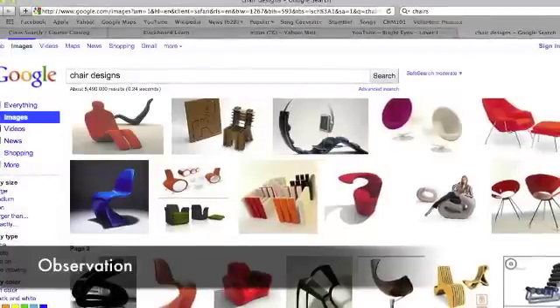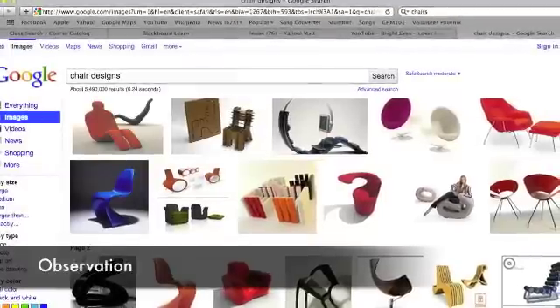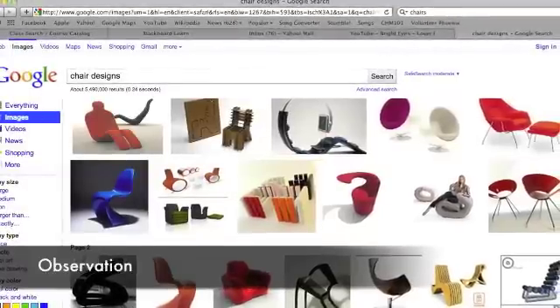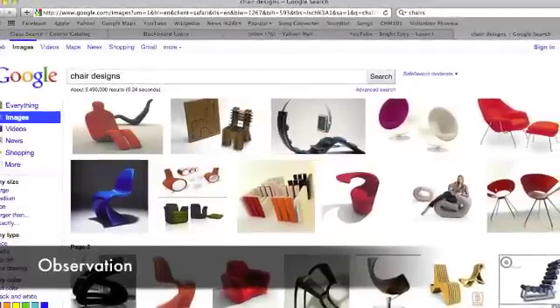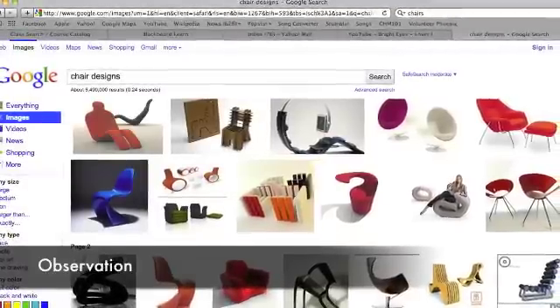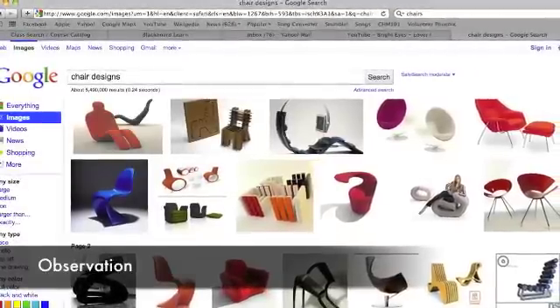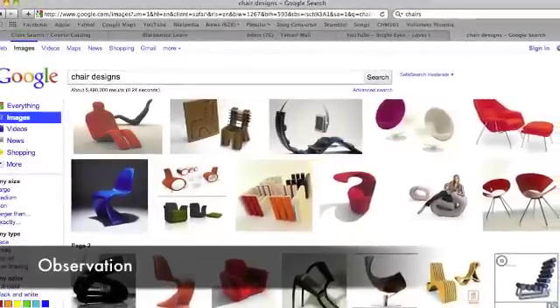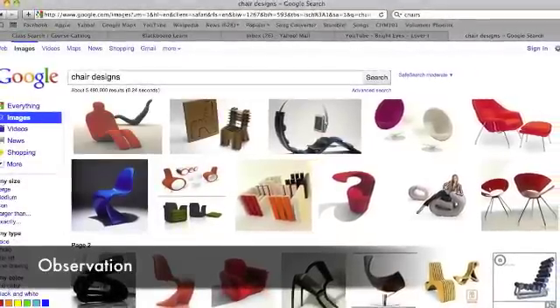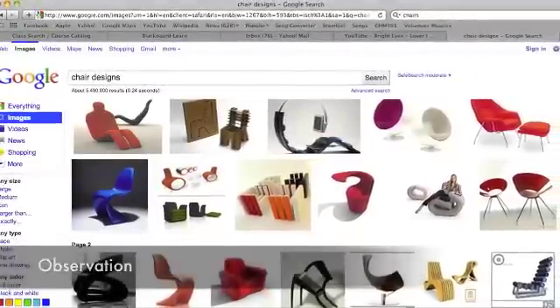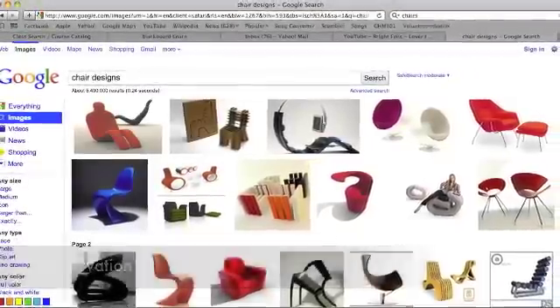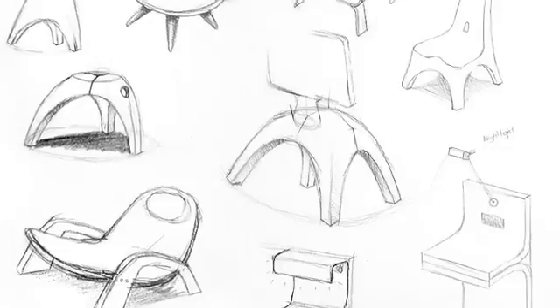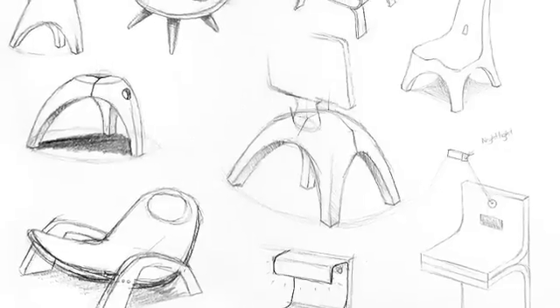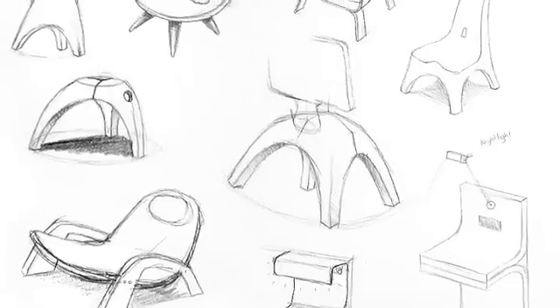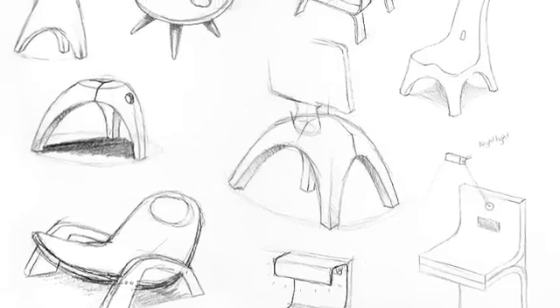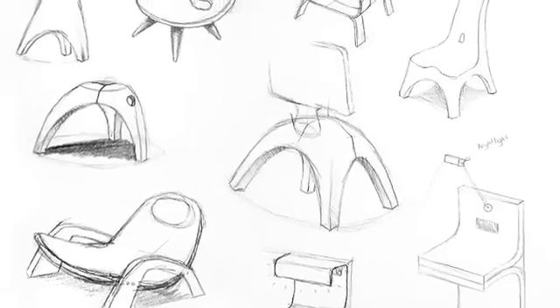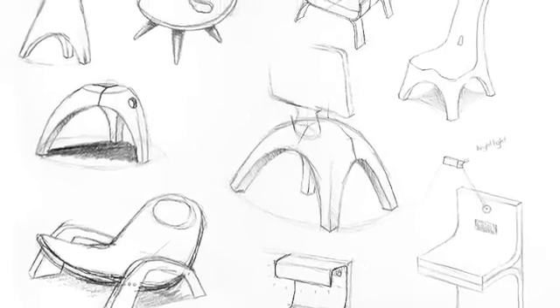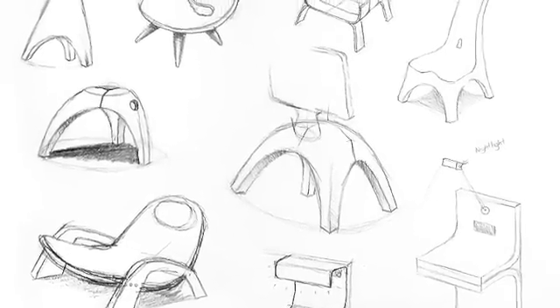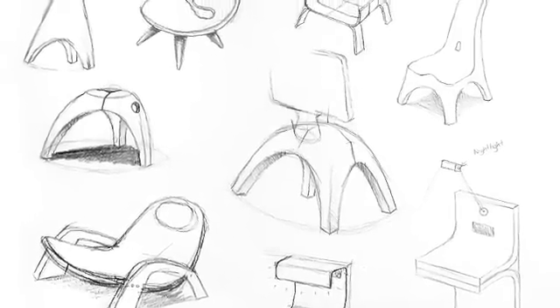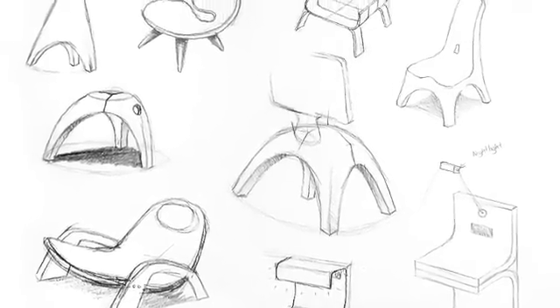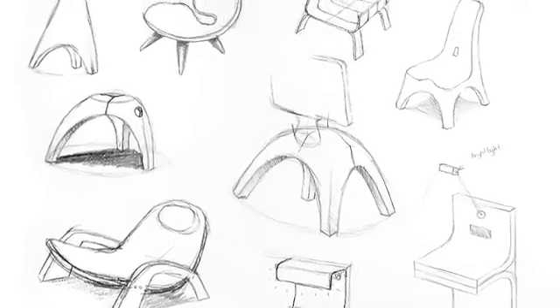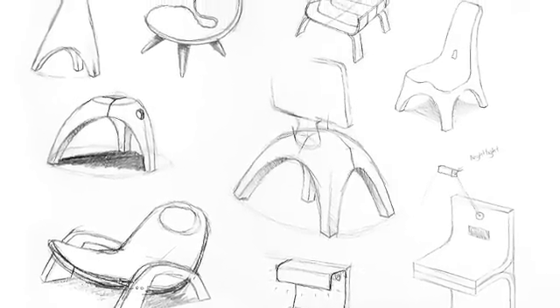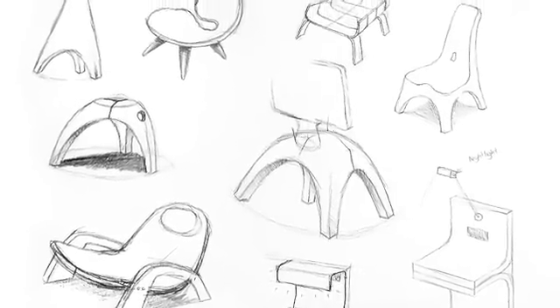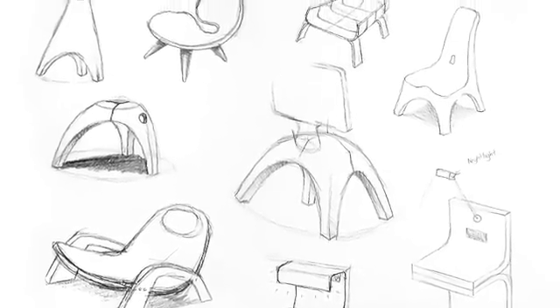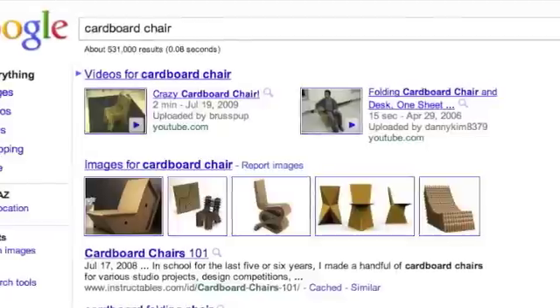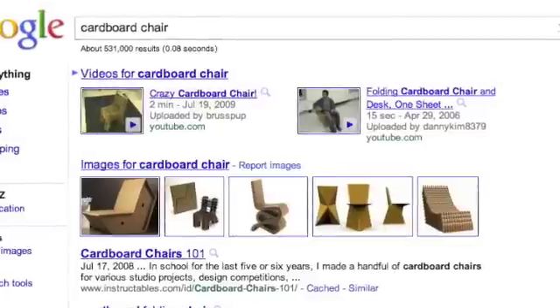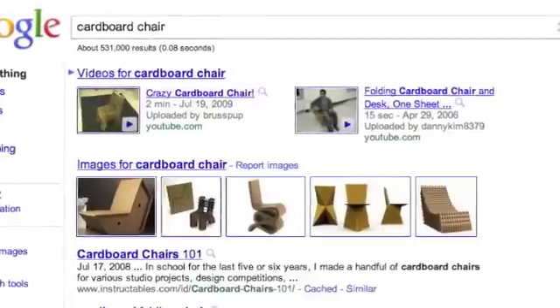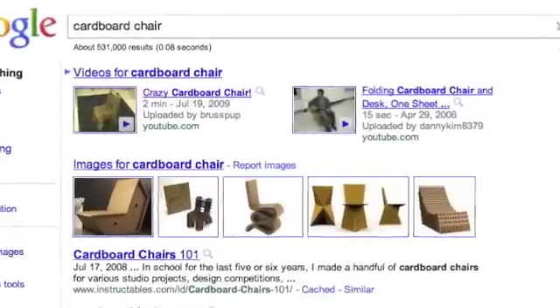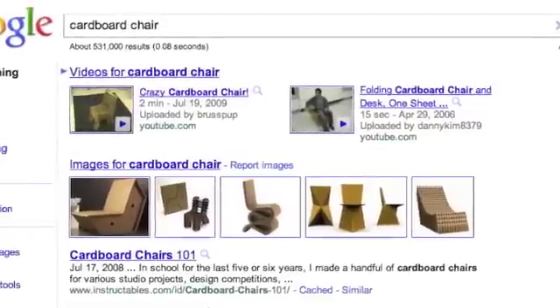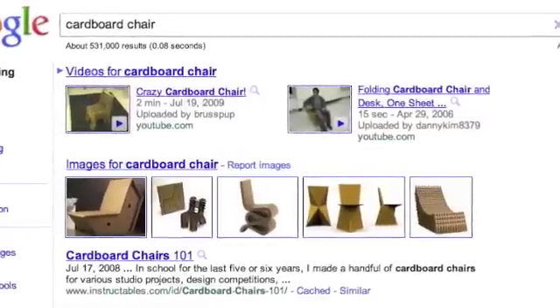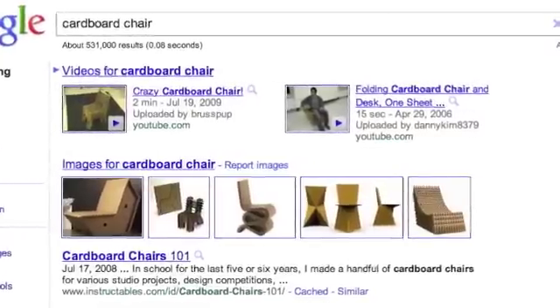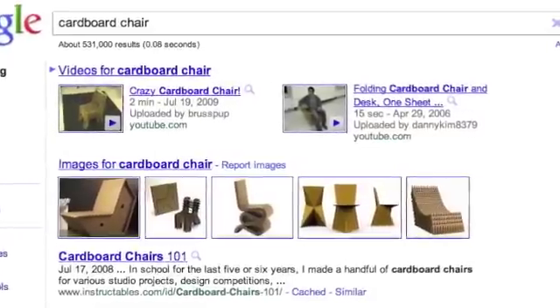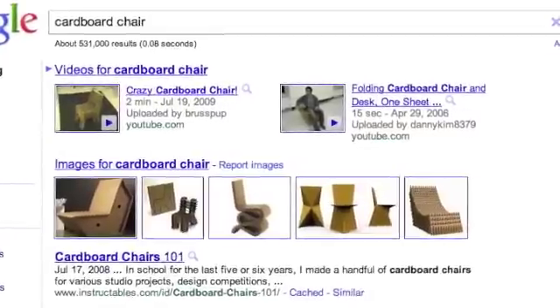Before implementing a design of your own, it's important to observe items with a similar function to learn about the commonalities of the most effective designs.